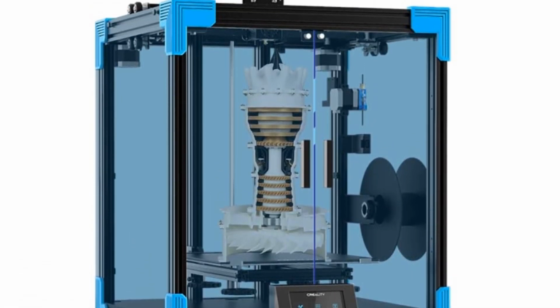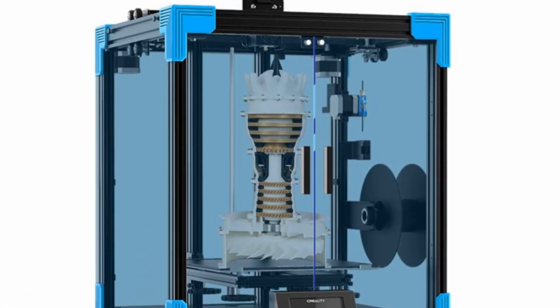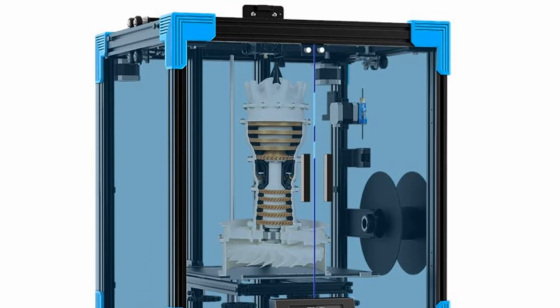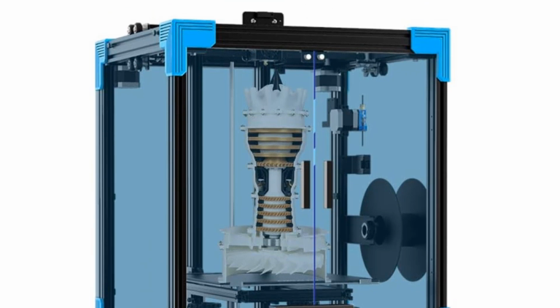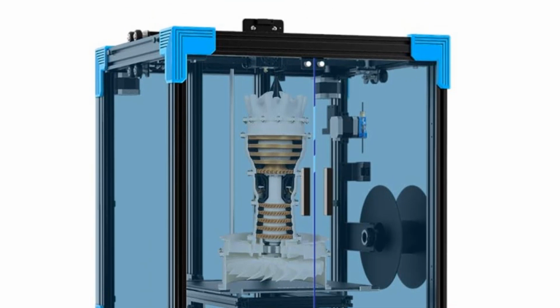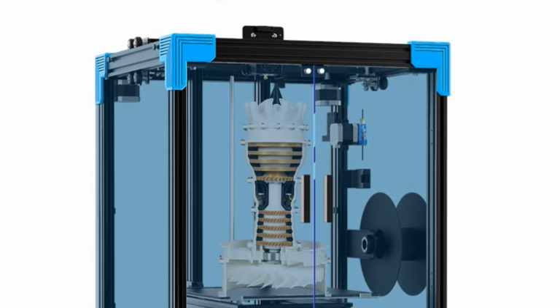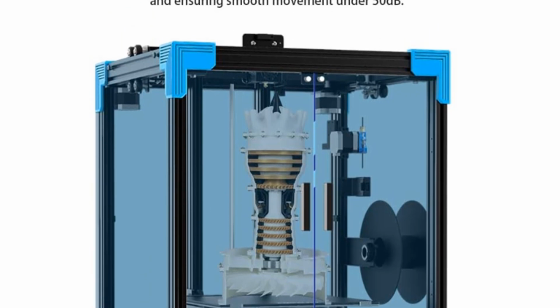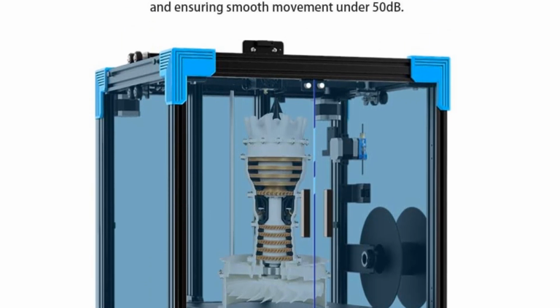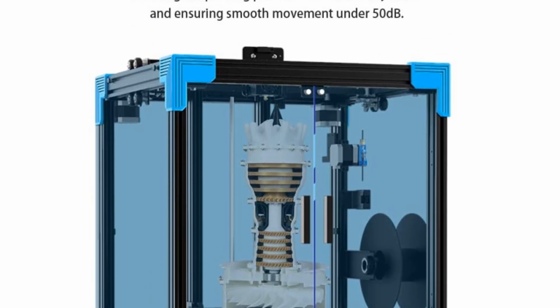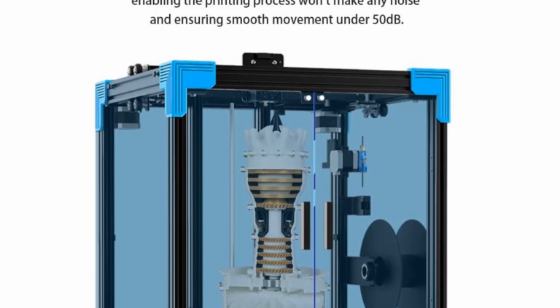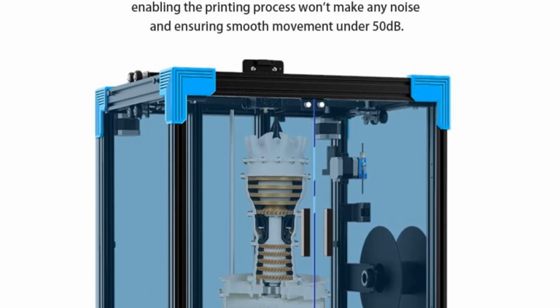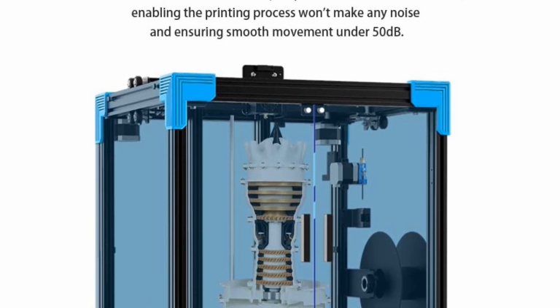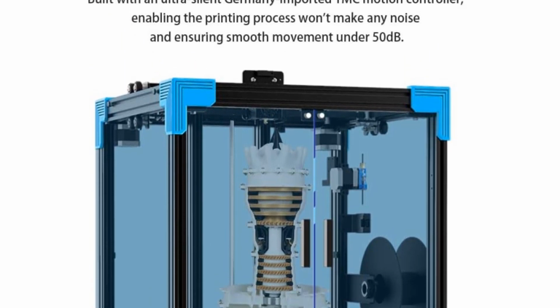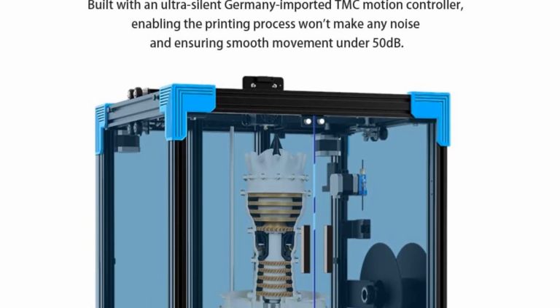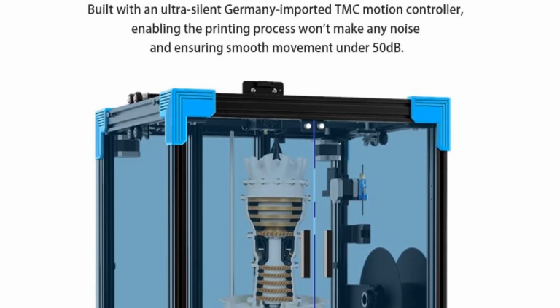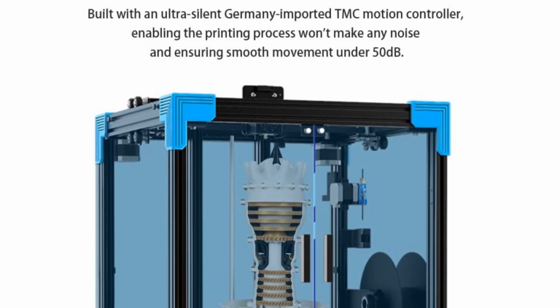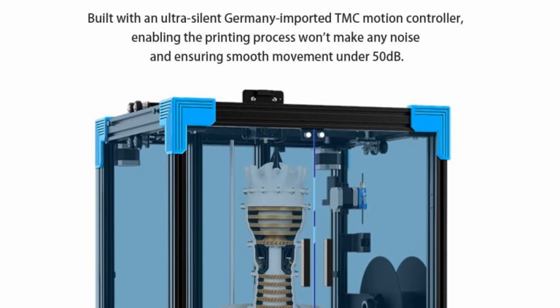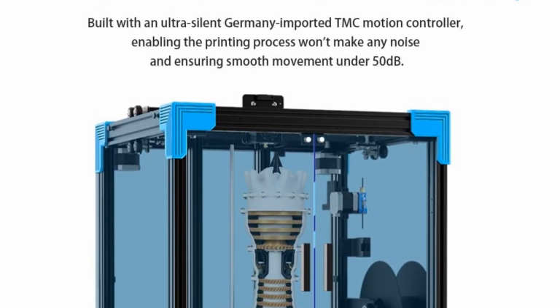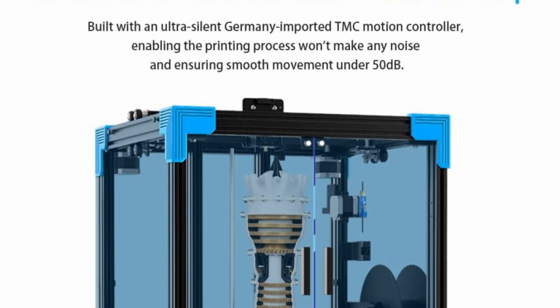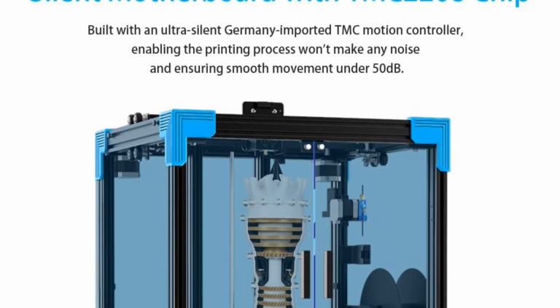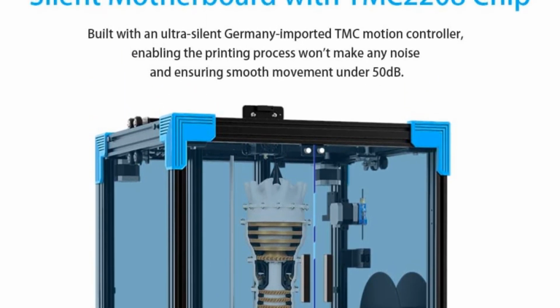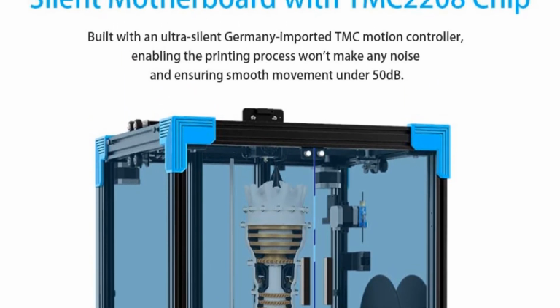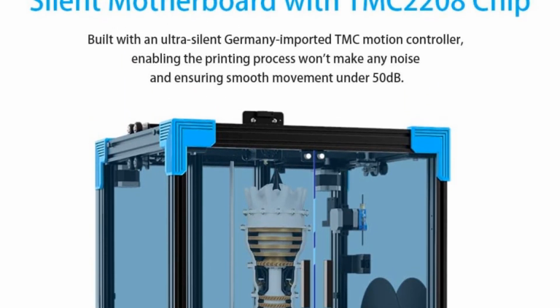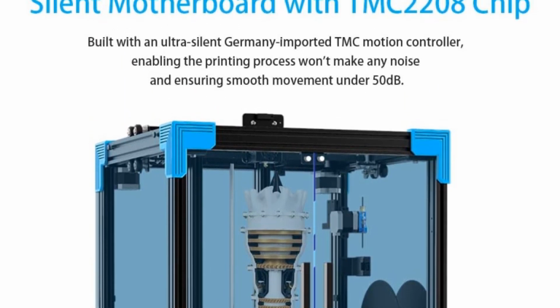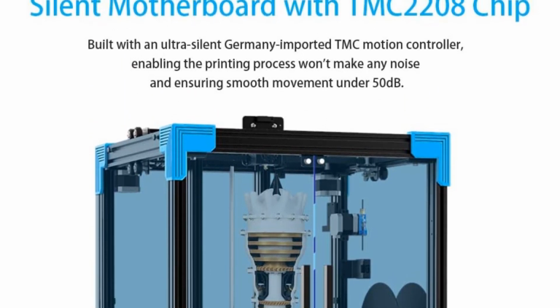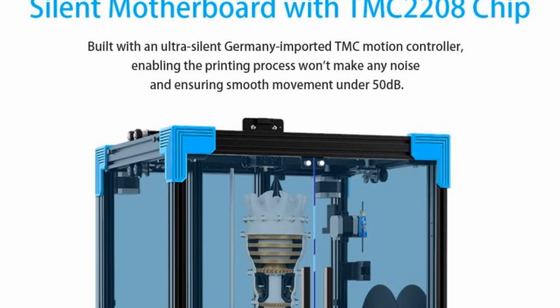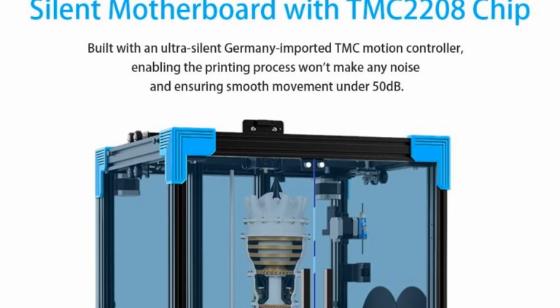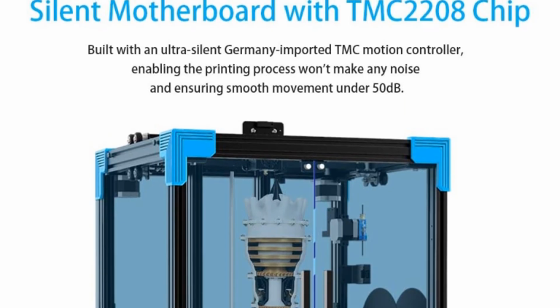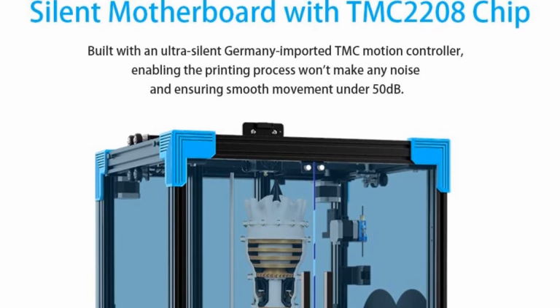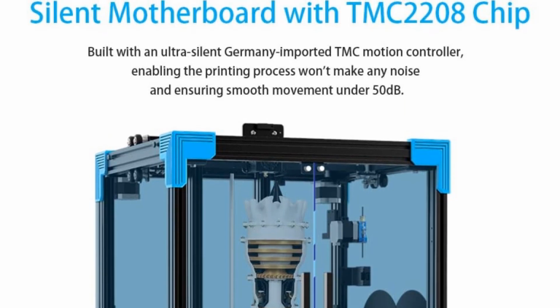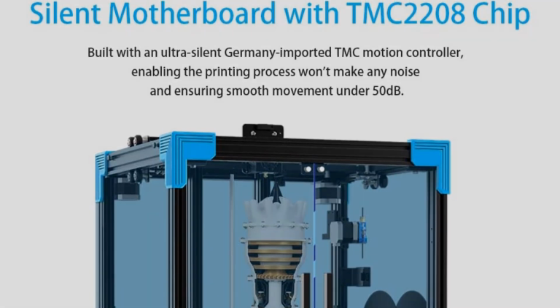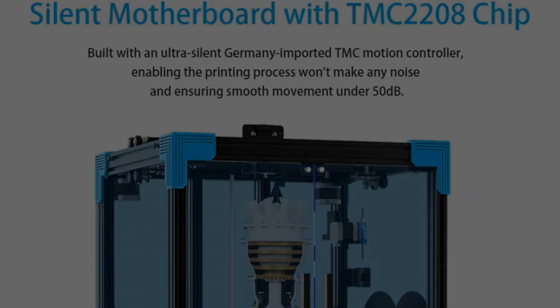It is possible to upgrade the Ender 6 with a BL-Touch leveling sensor, however, taking away the need for manual leveling.